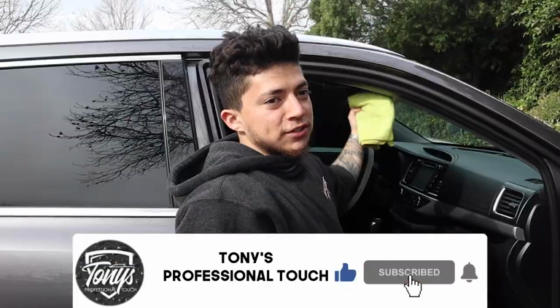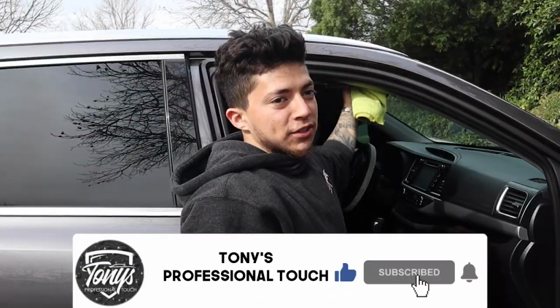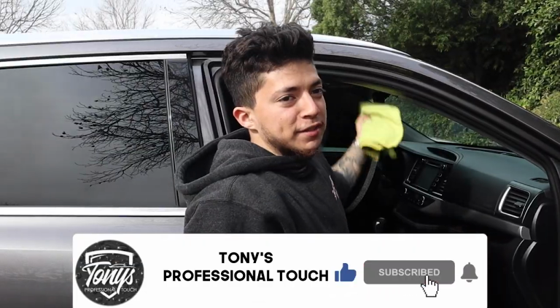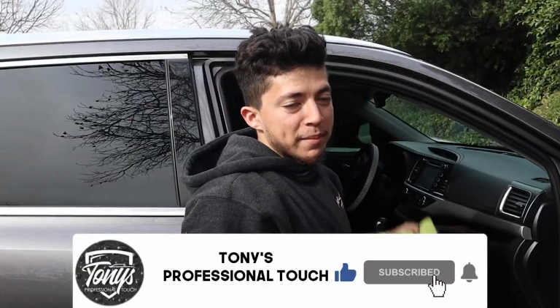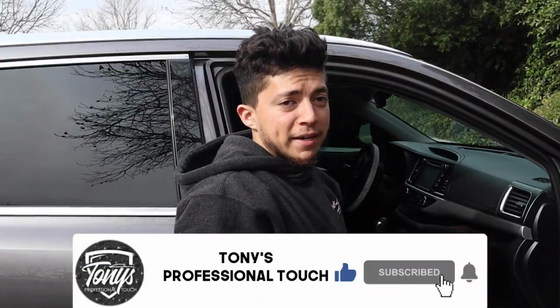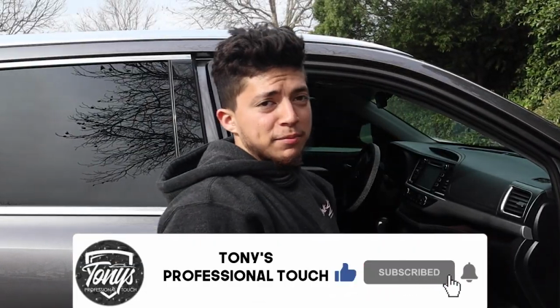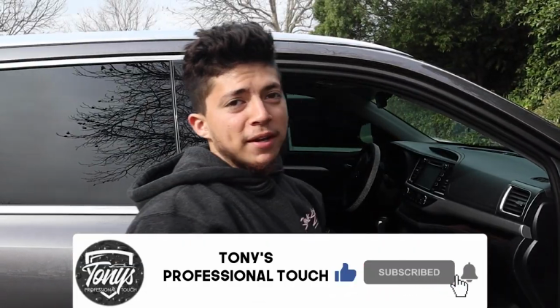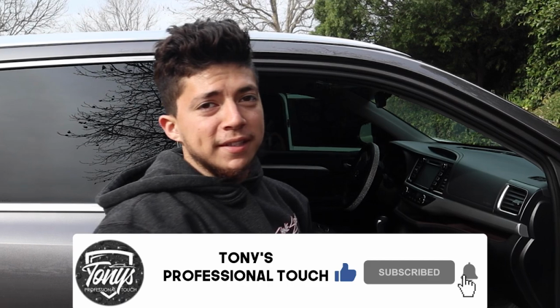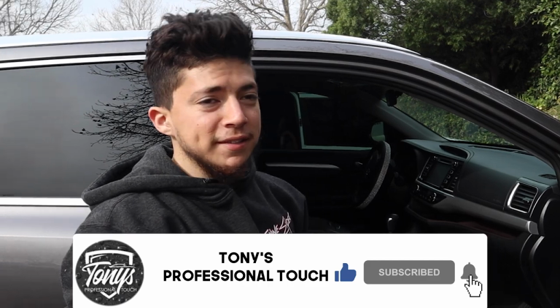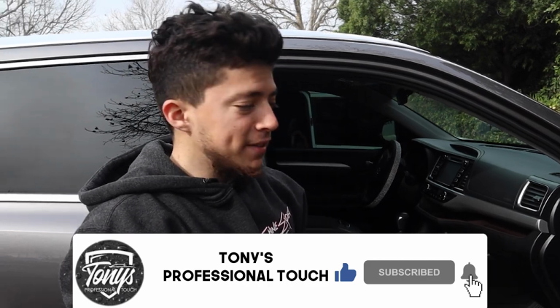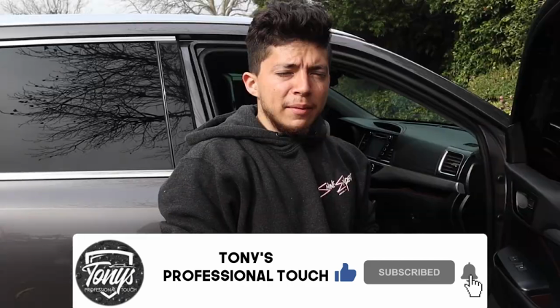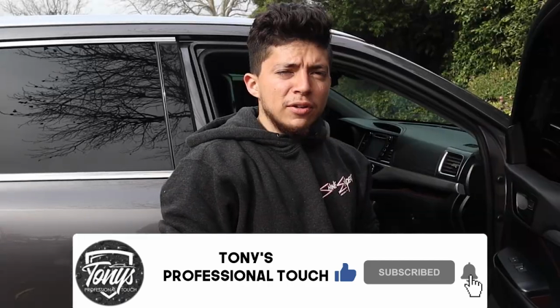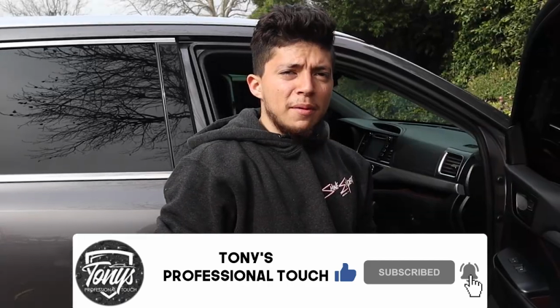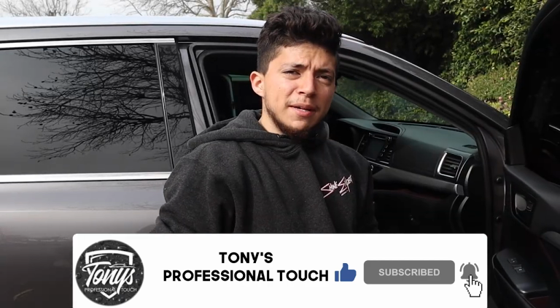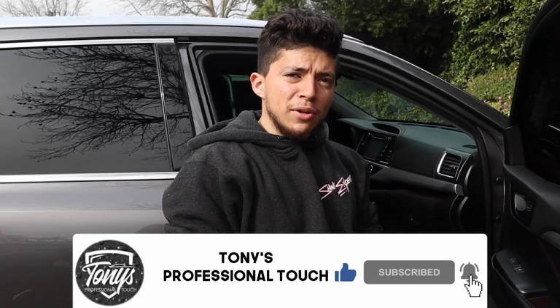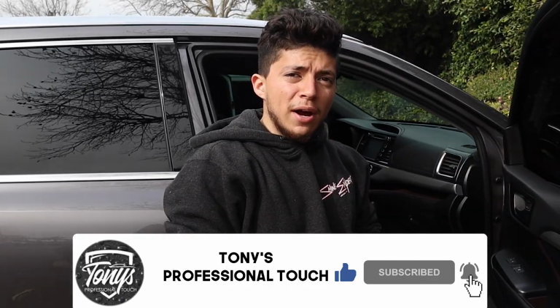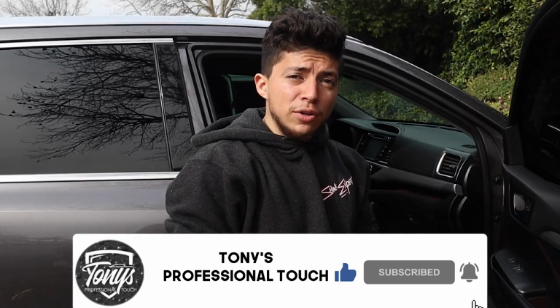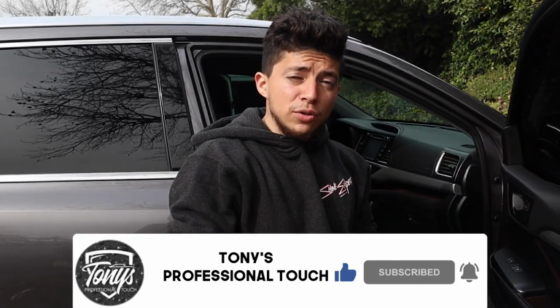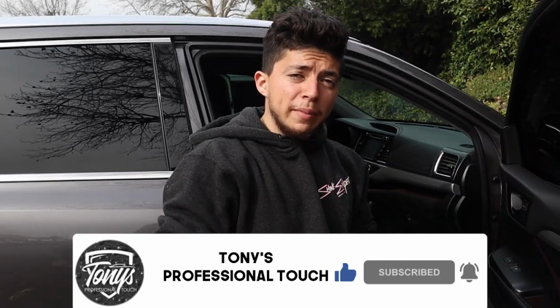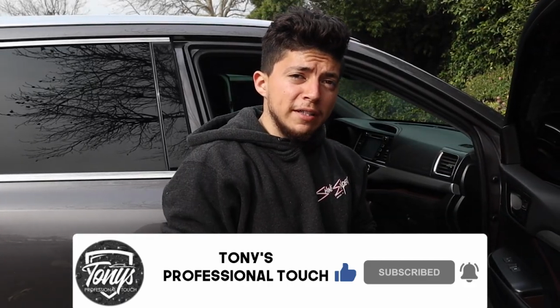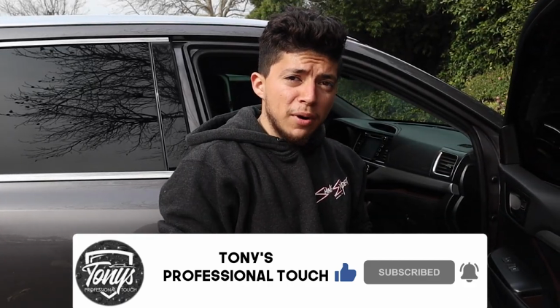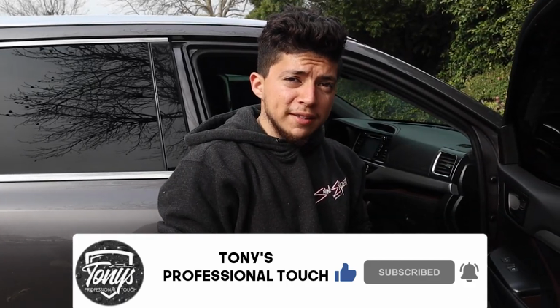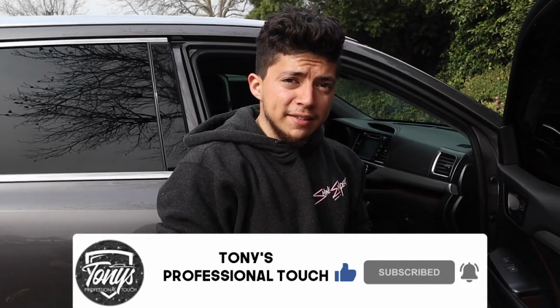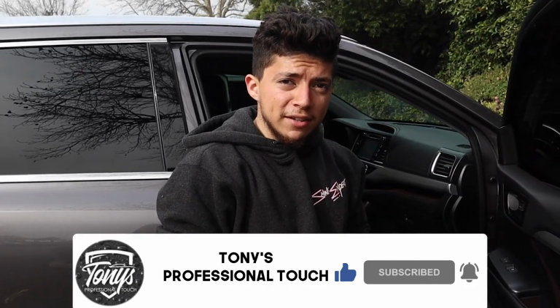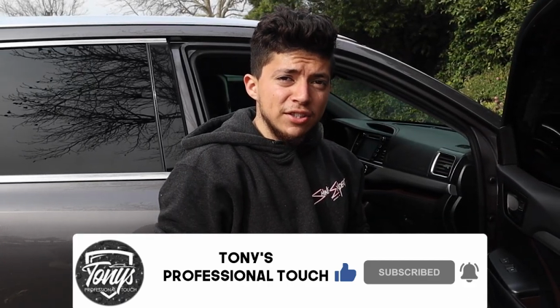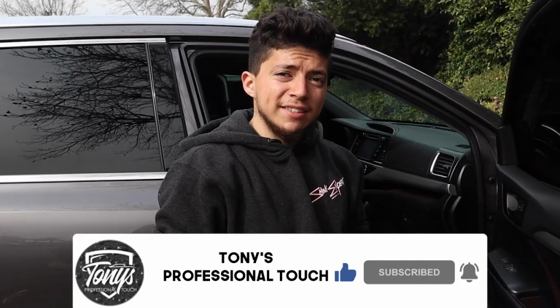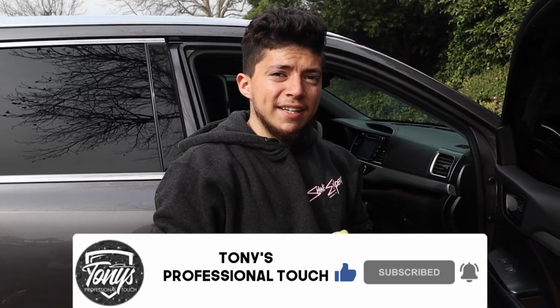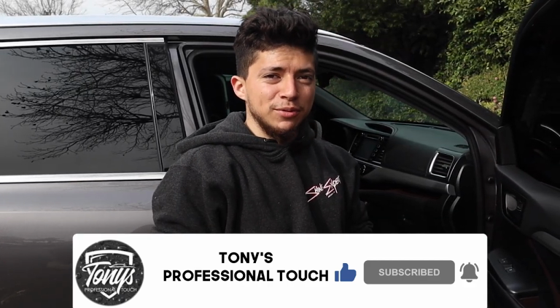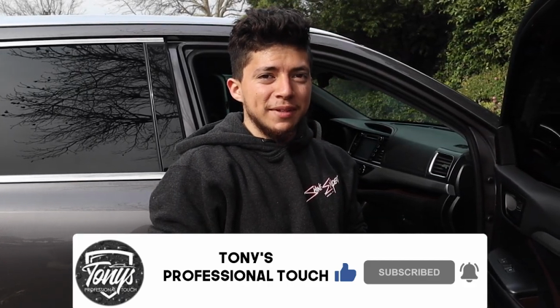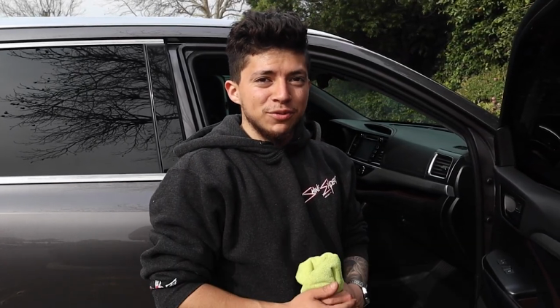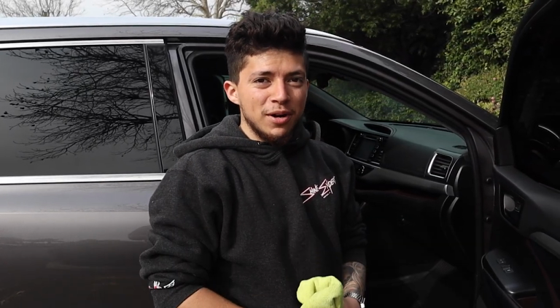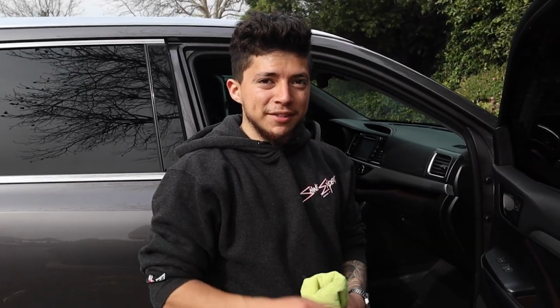So that's my maintenance process. Let me know in the comments down below how you do your maintenance process, and I'll see you guys in the next one. Thanks for watching.